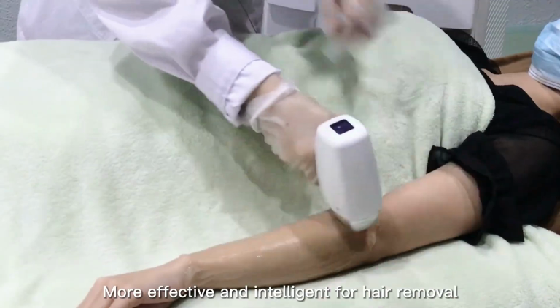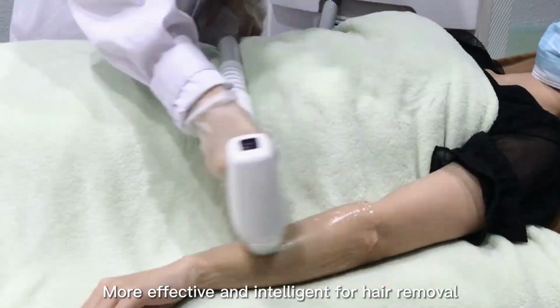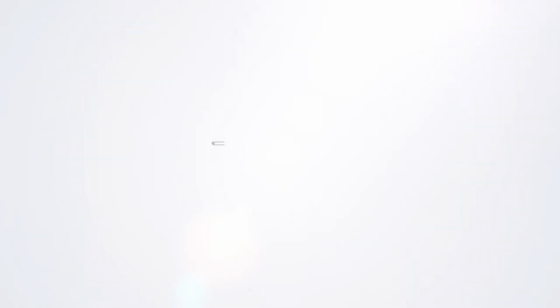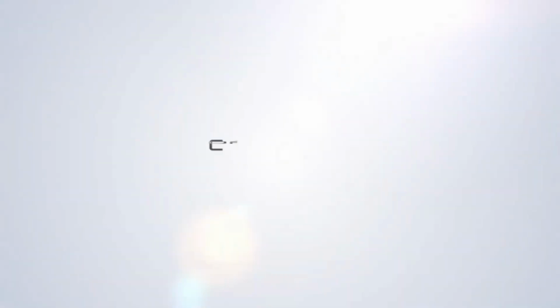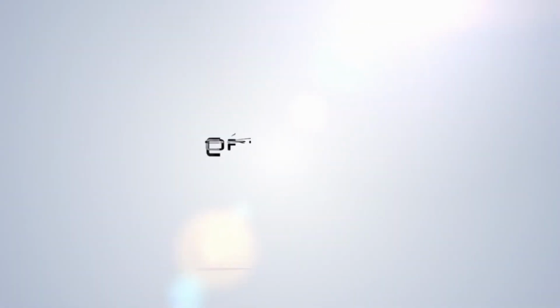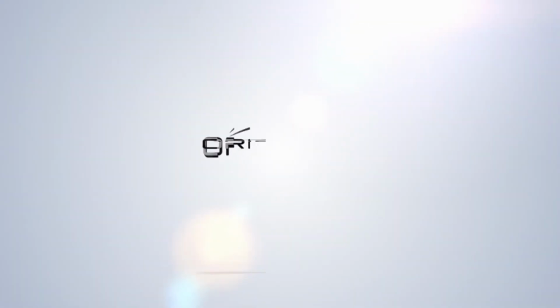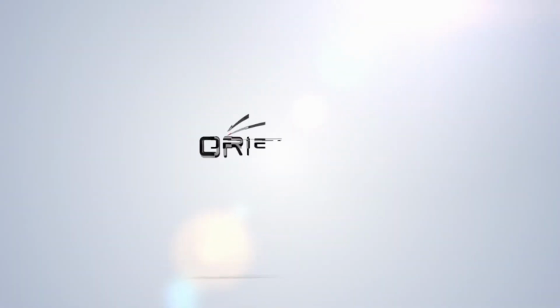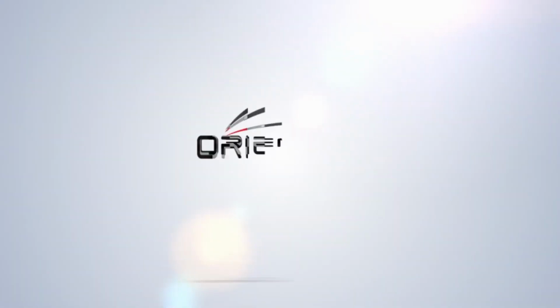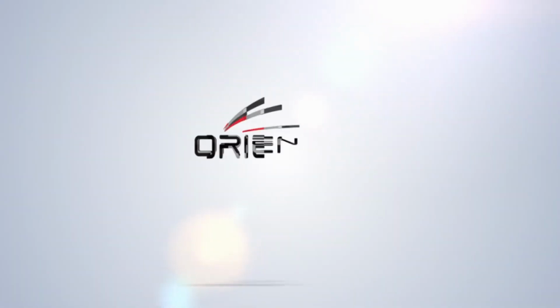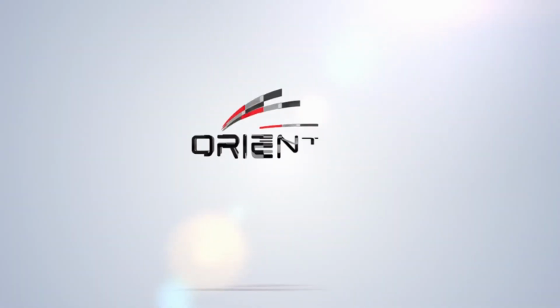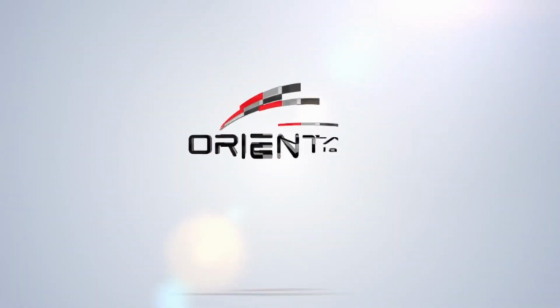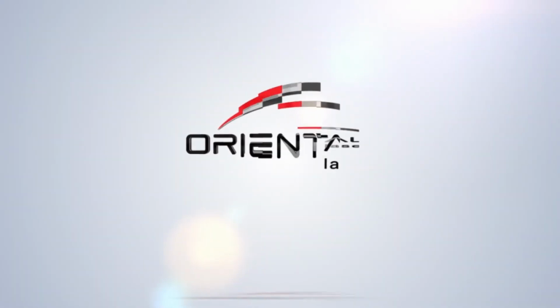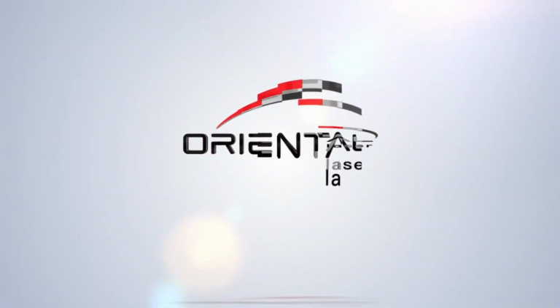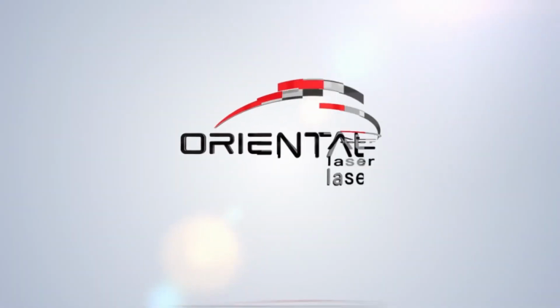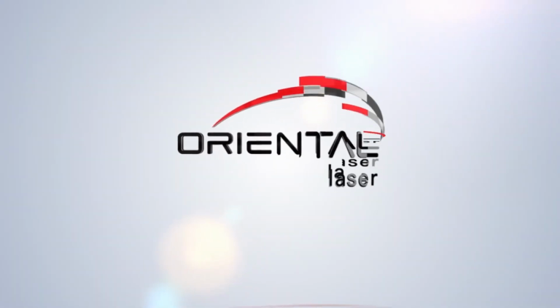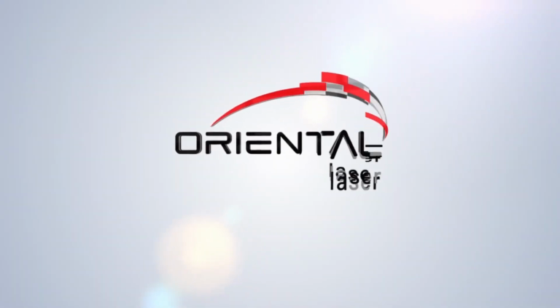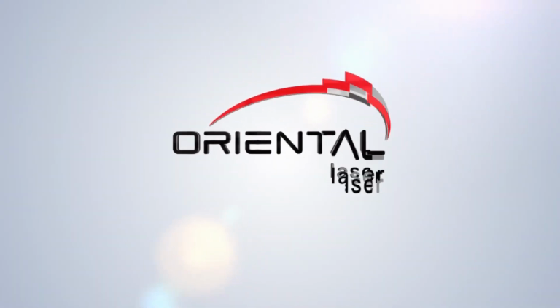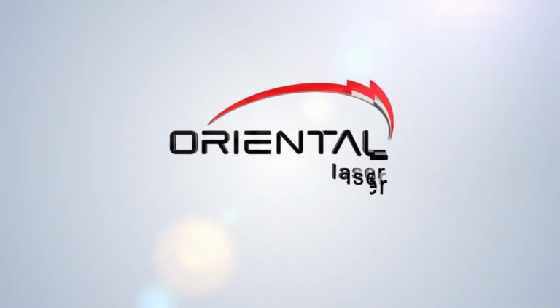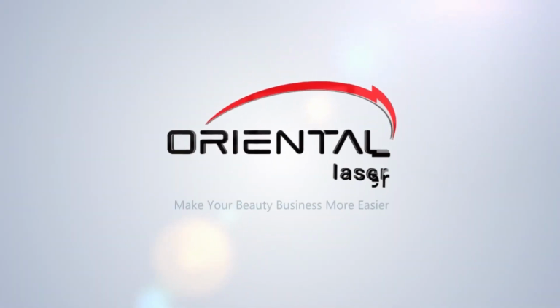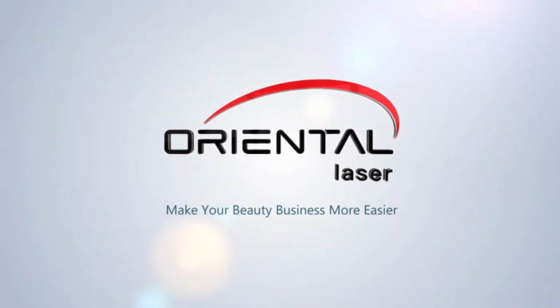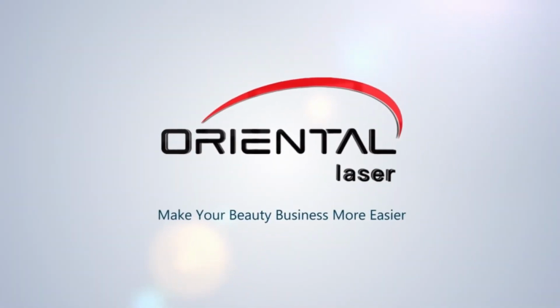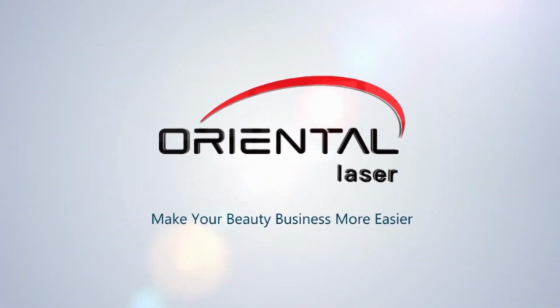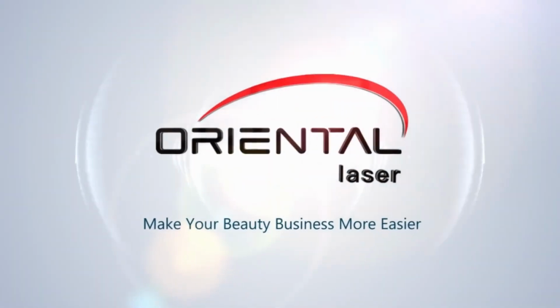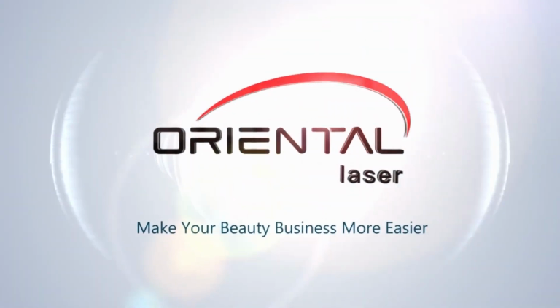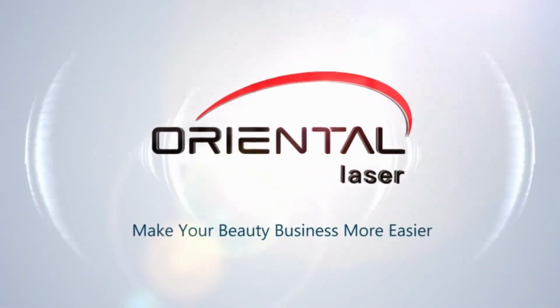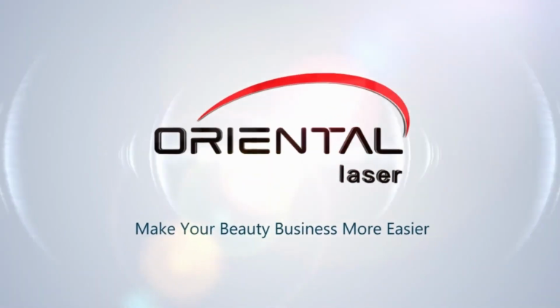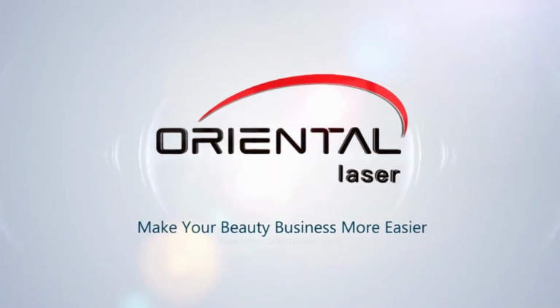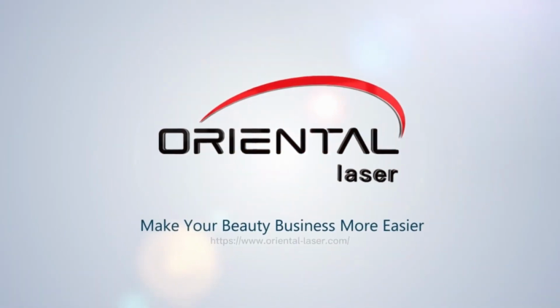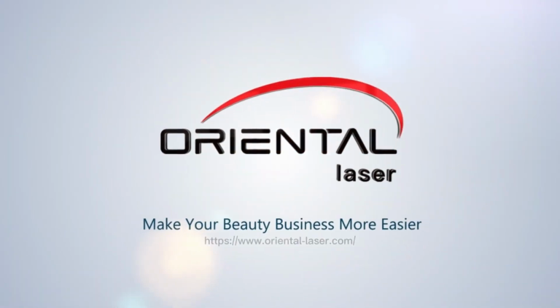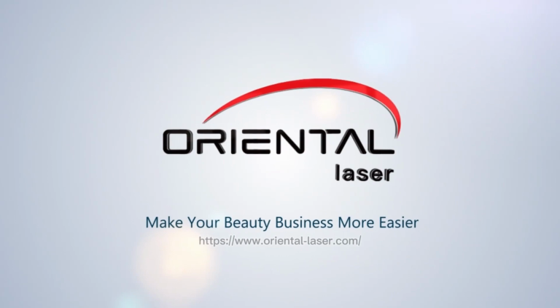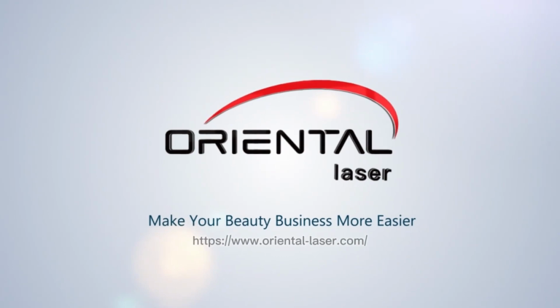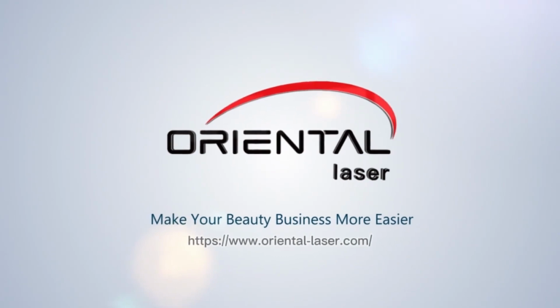If you want to know more about our product, Oriental Laser welcomes you to visit.